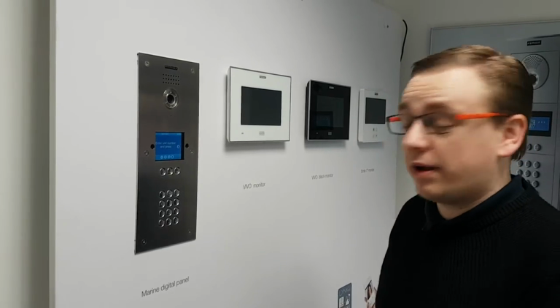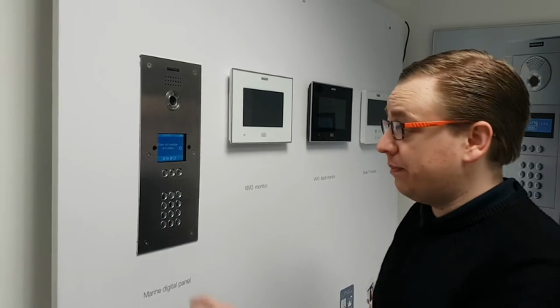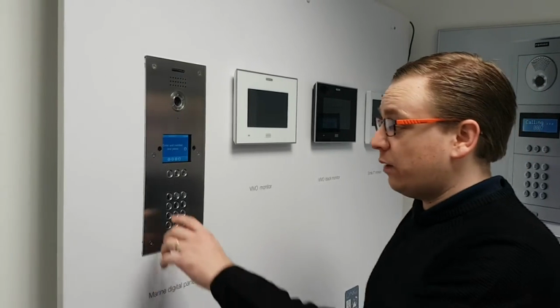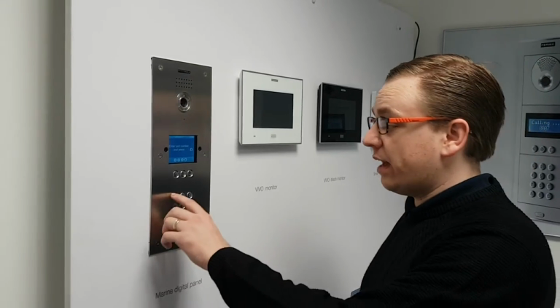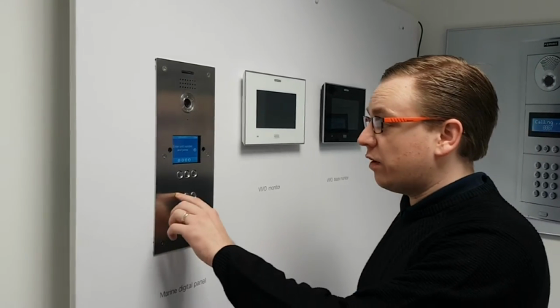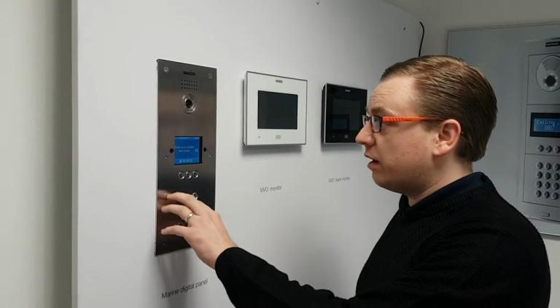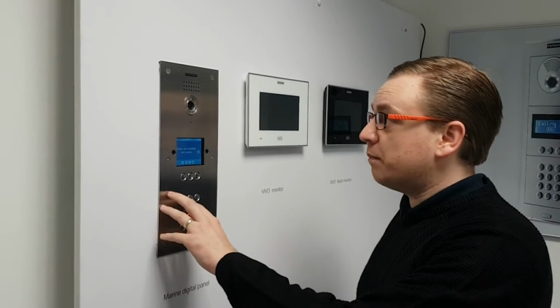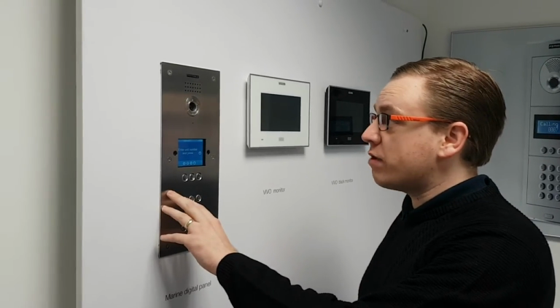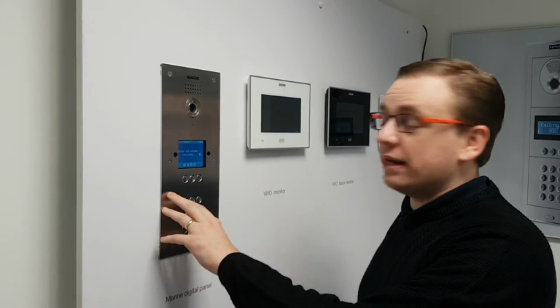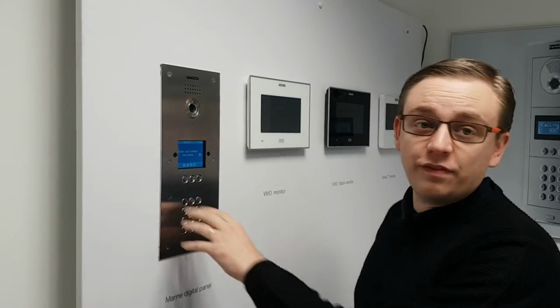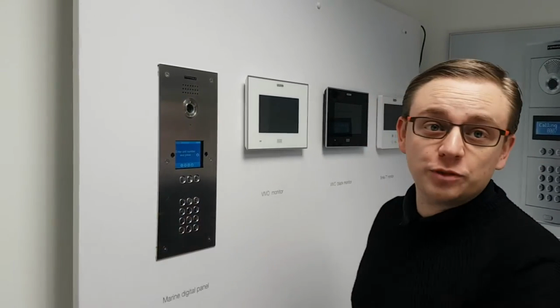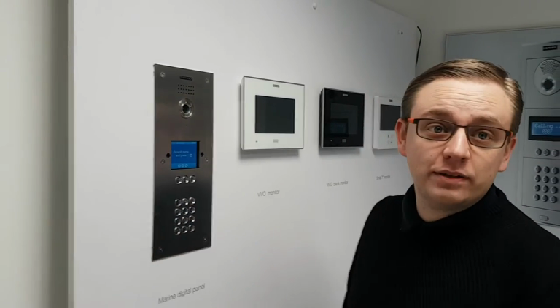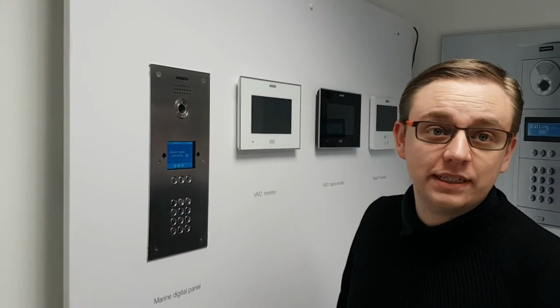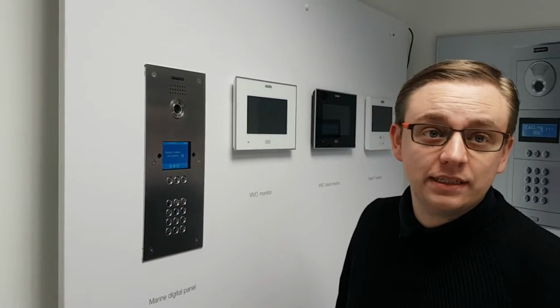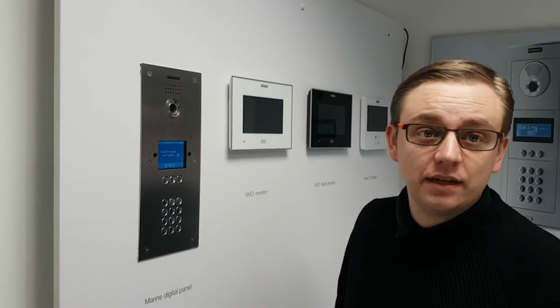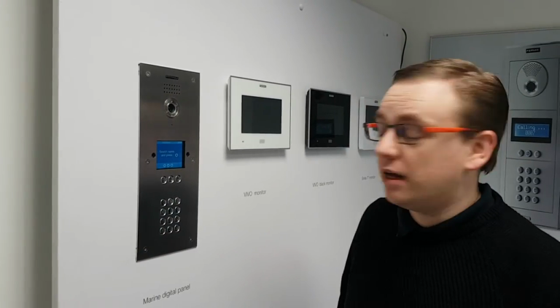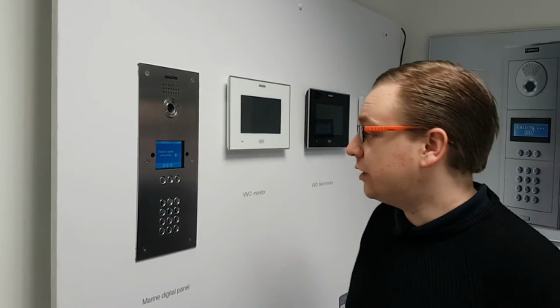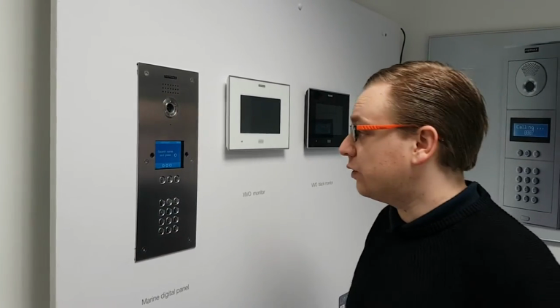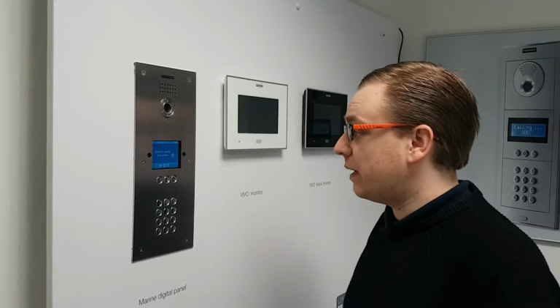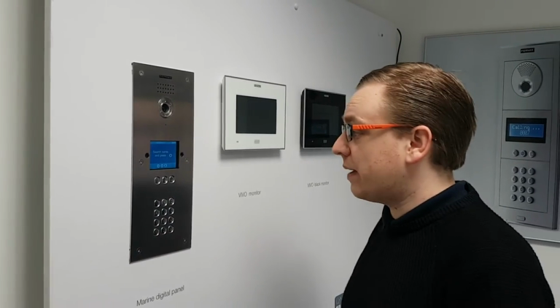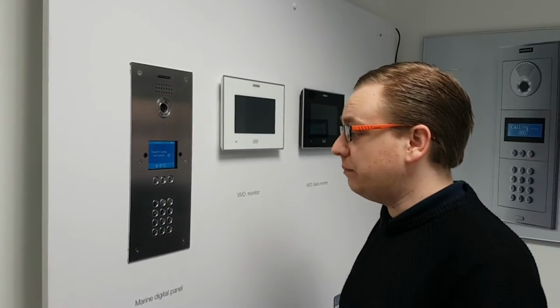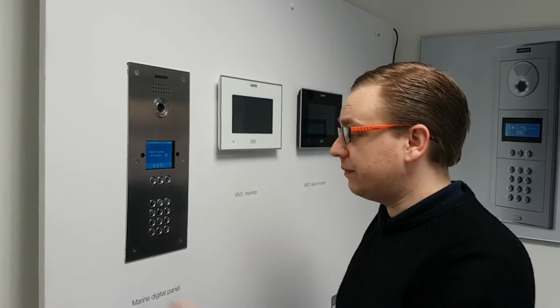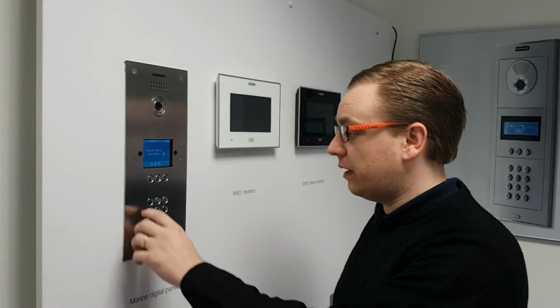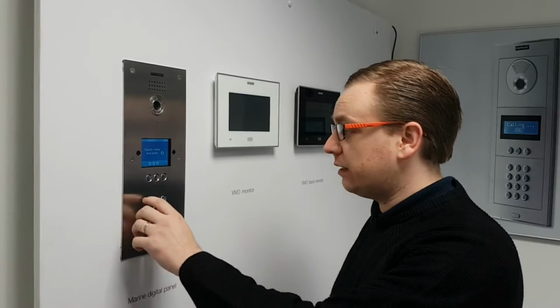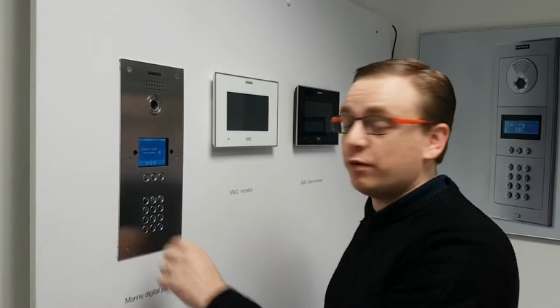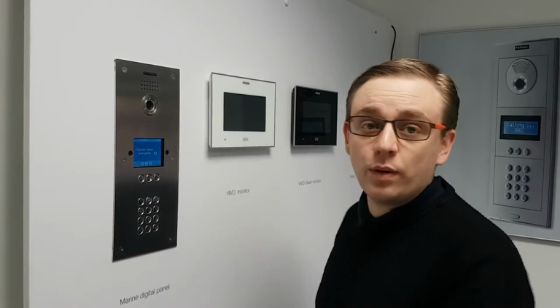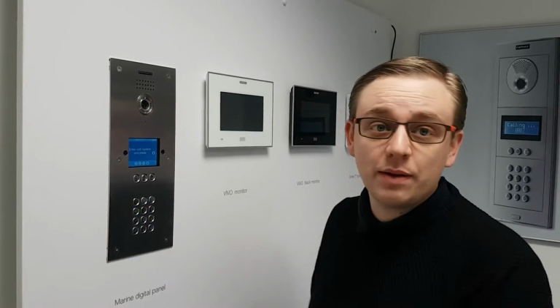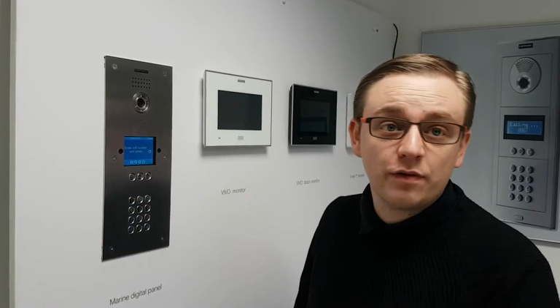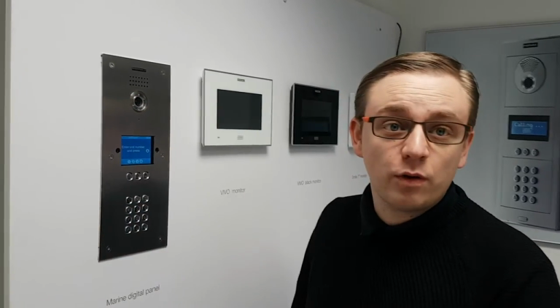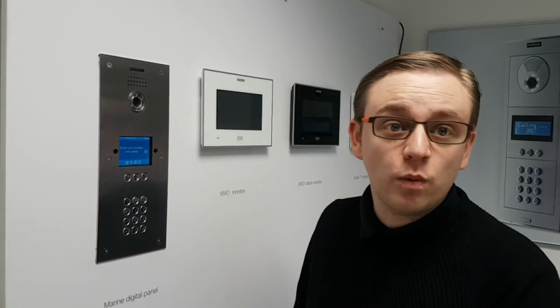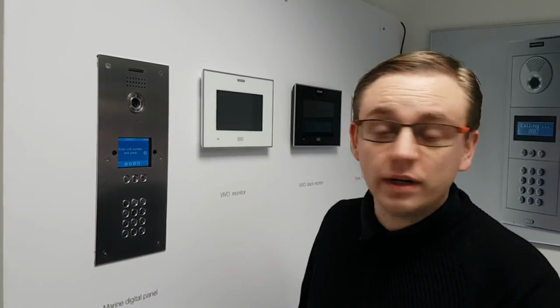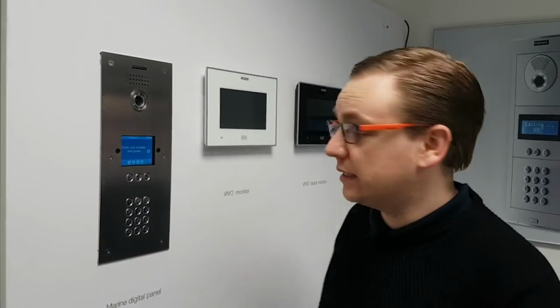Here we have our marine flush mounted digital display panel. I'll give you a quick demo of how it all works.